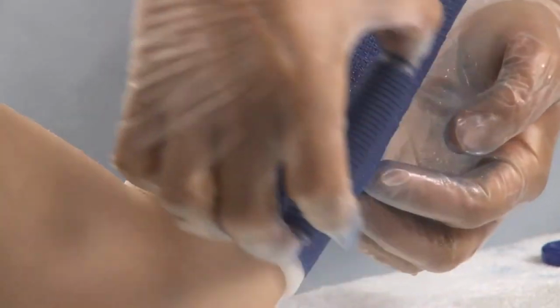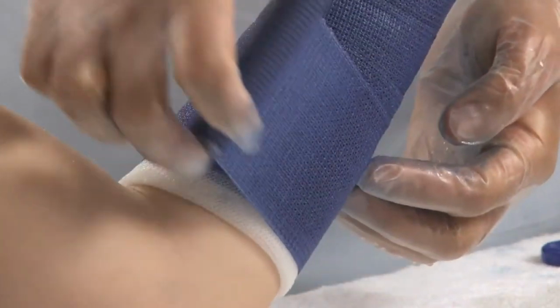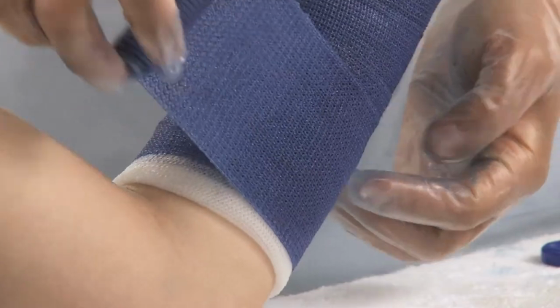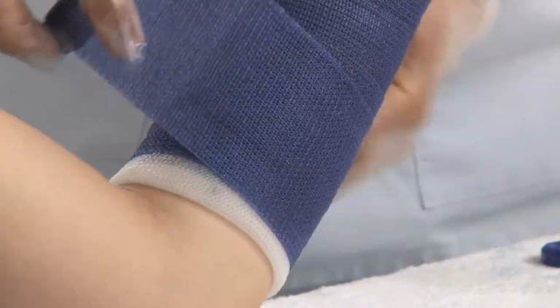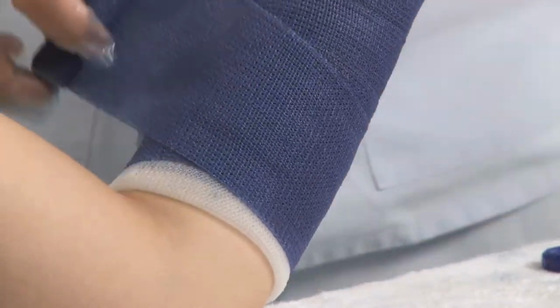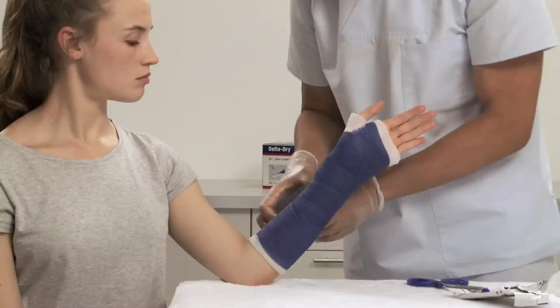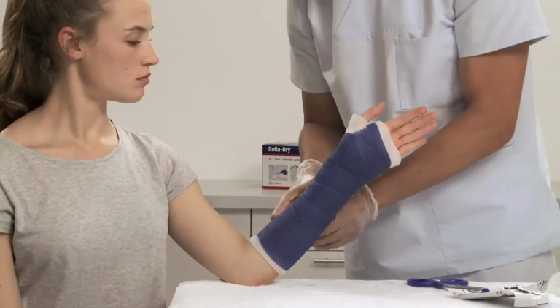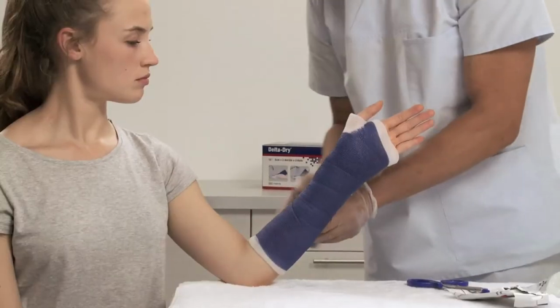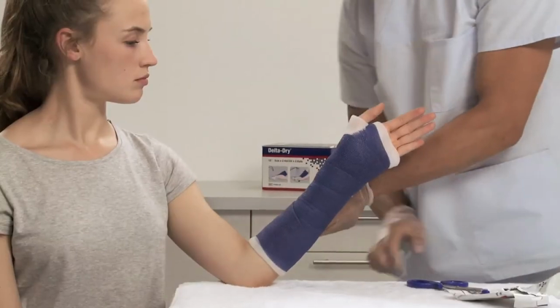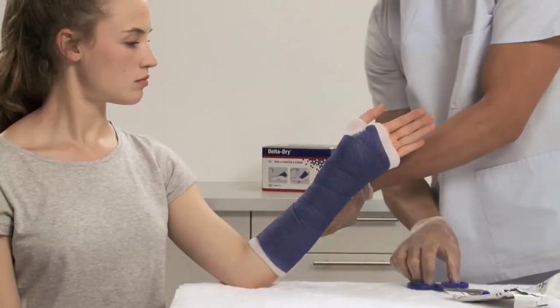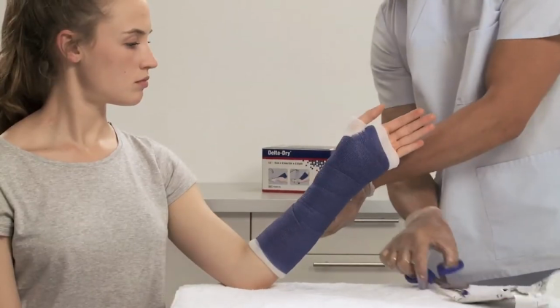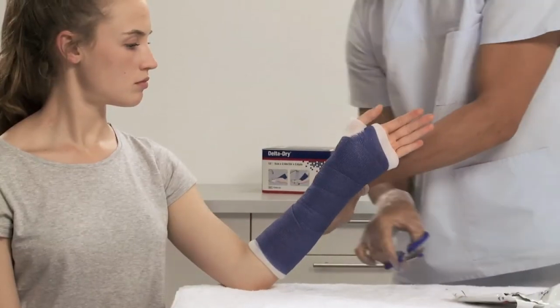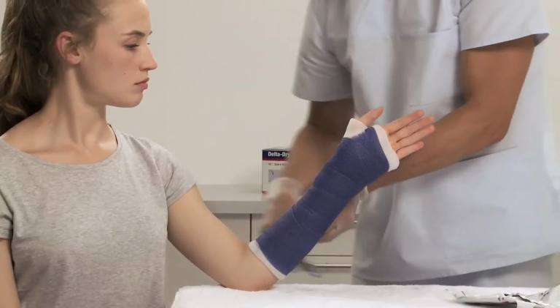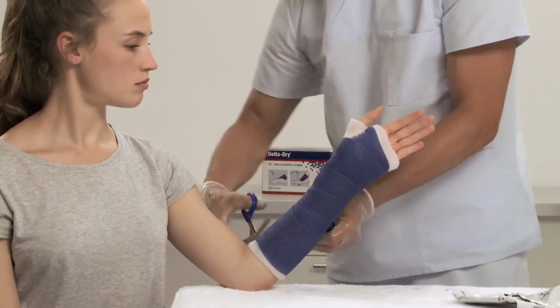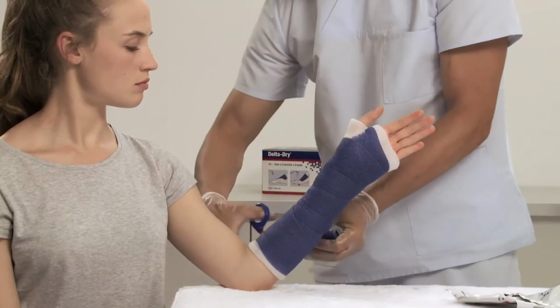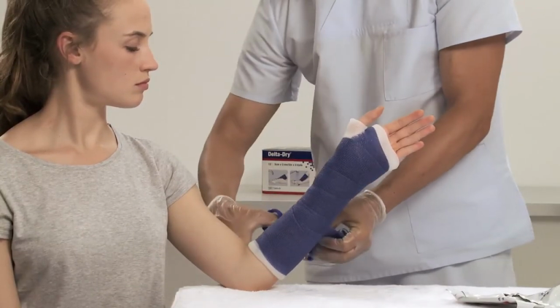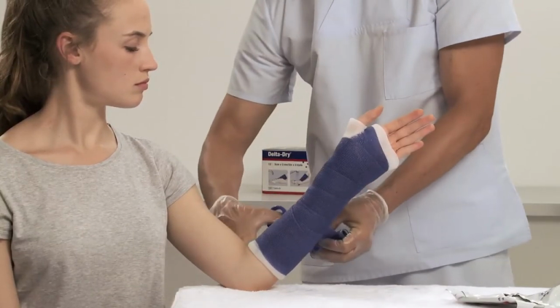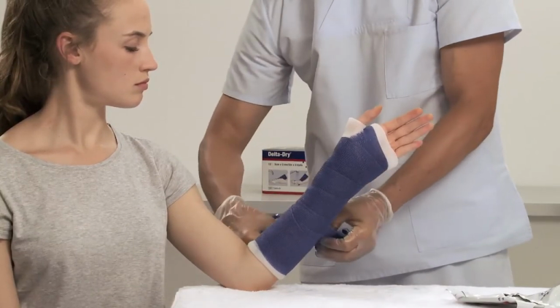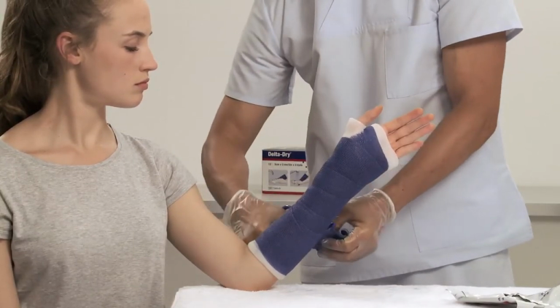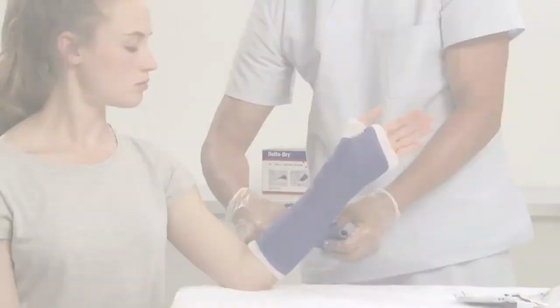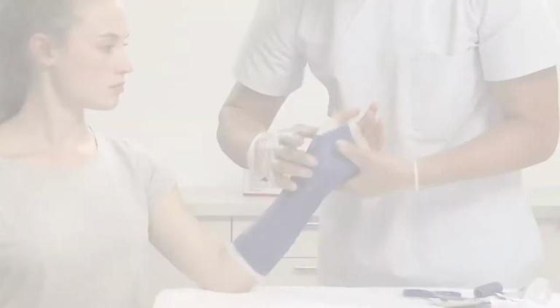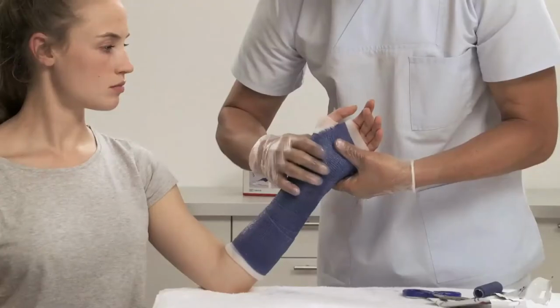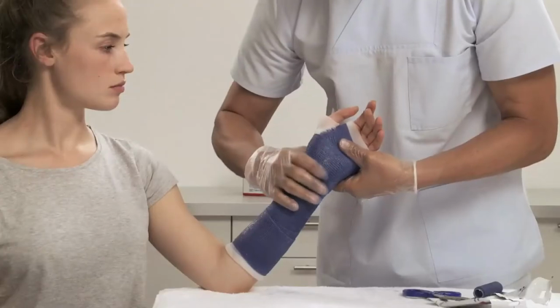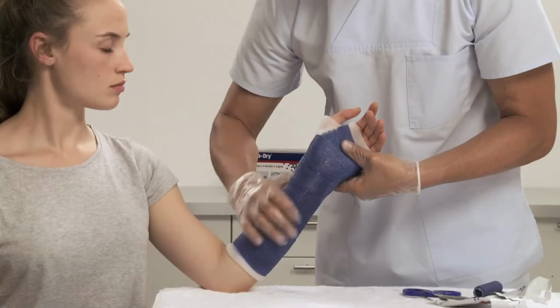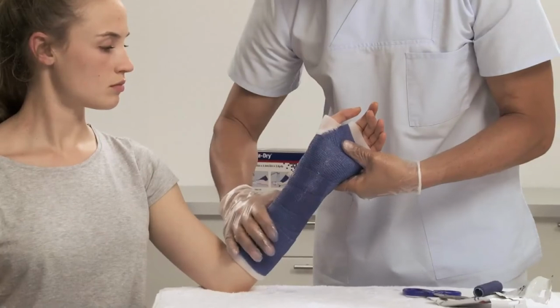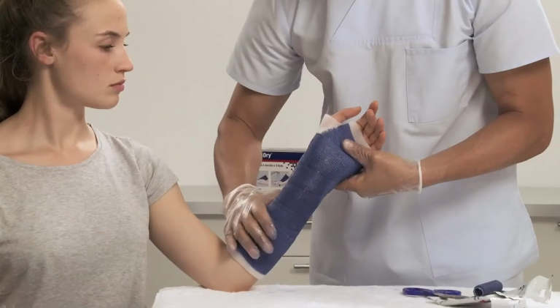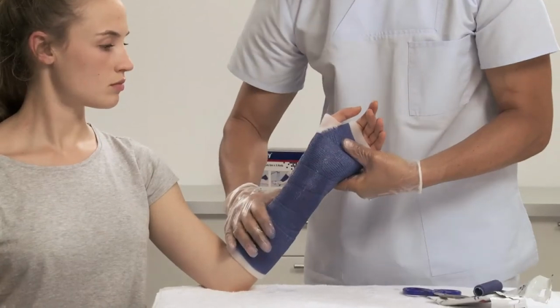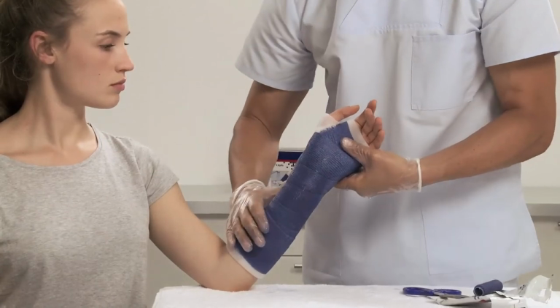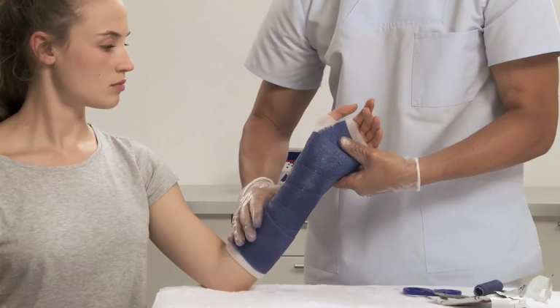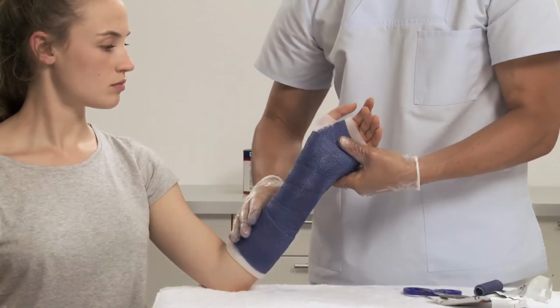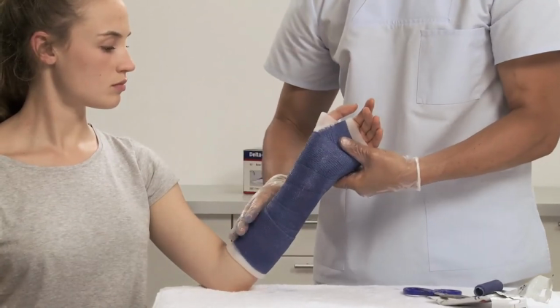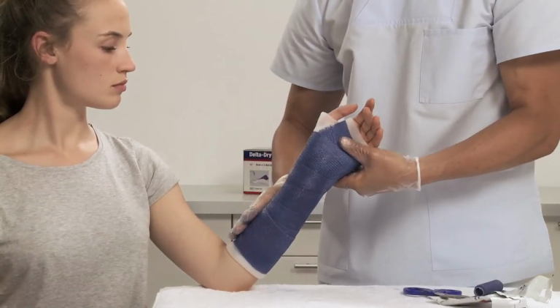Mold the cast with the palm of your hands and check the desired range of motion and any points that may cause irritation or pressure points.